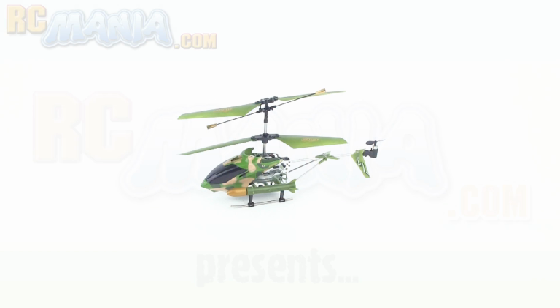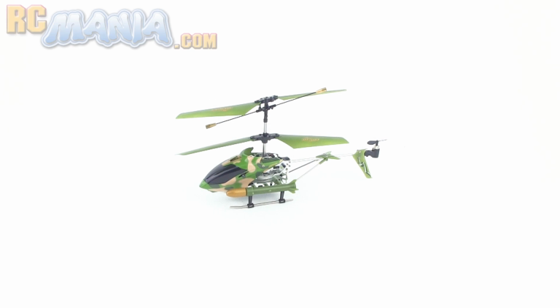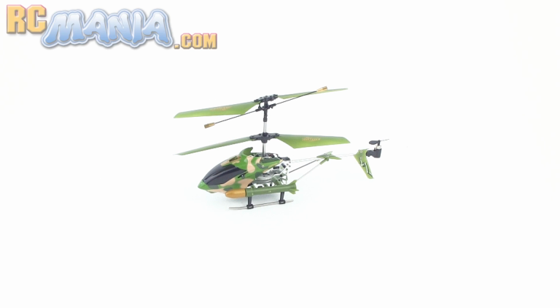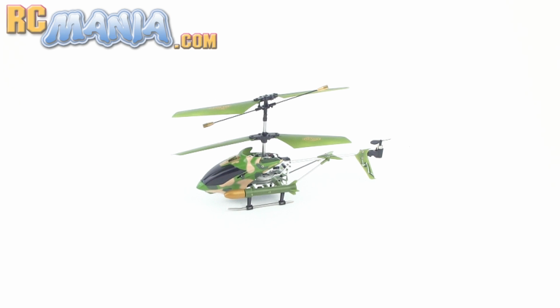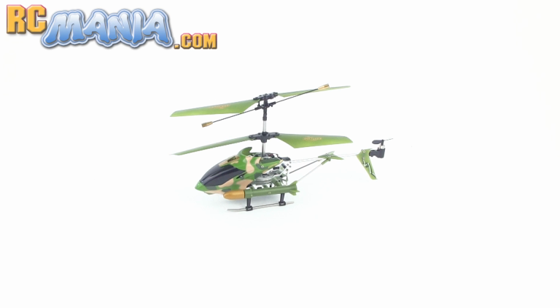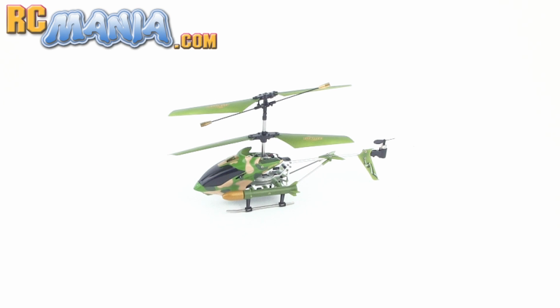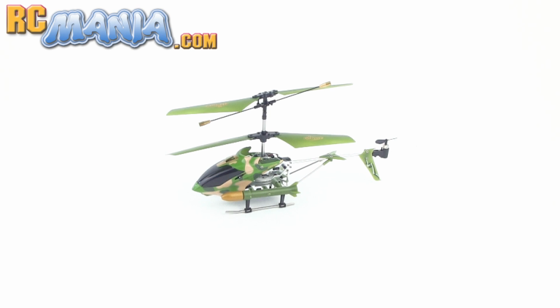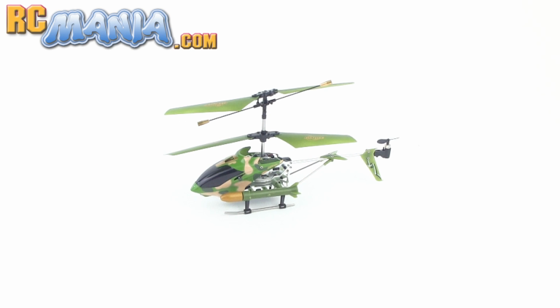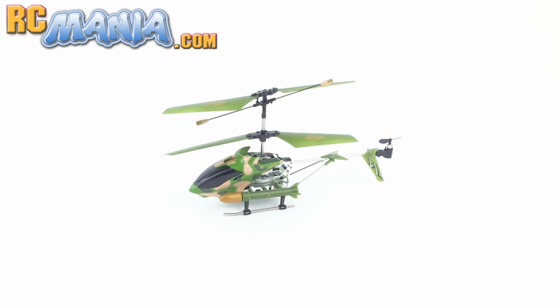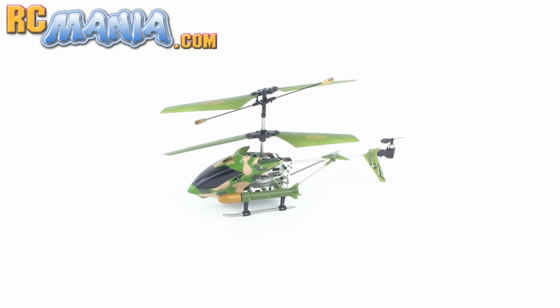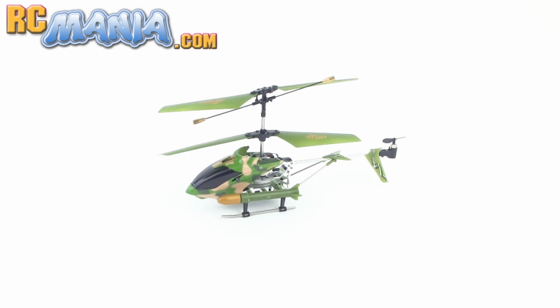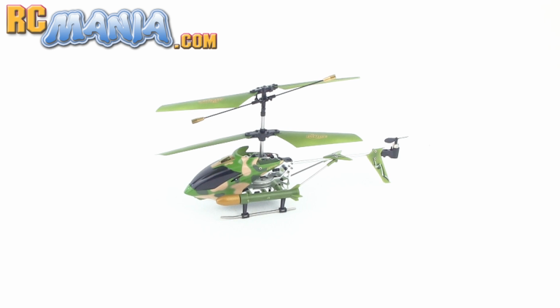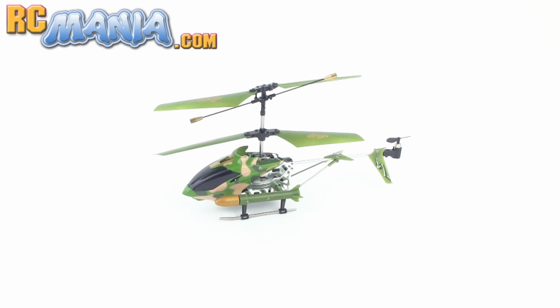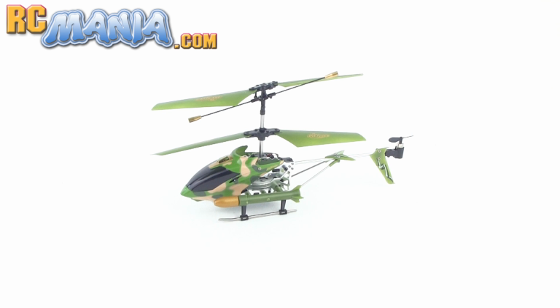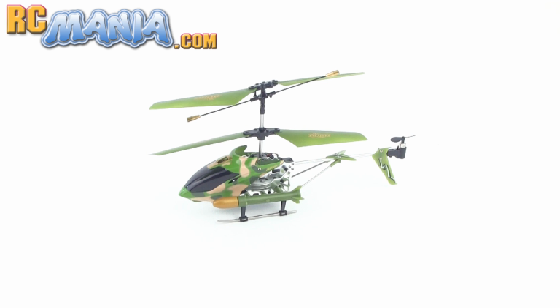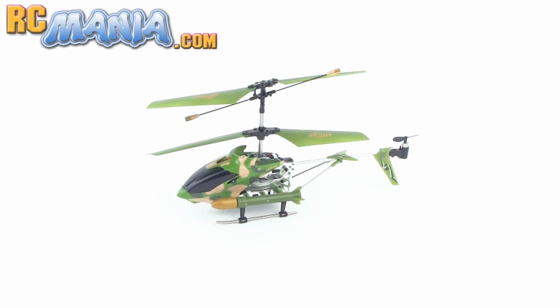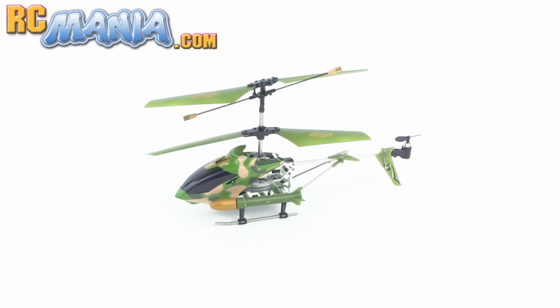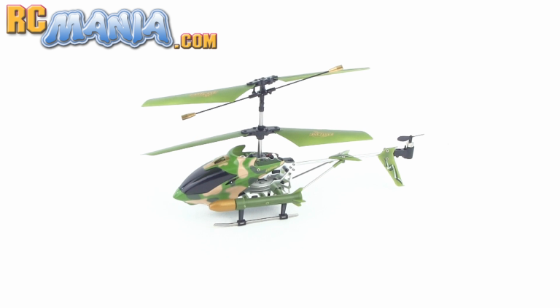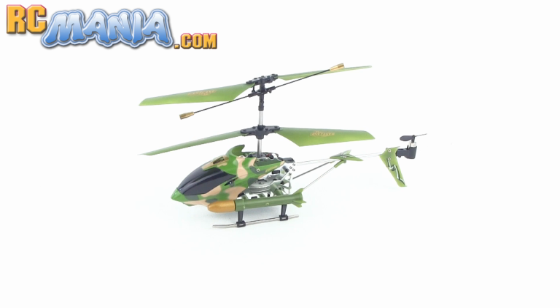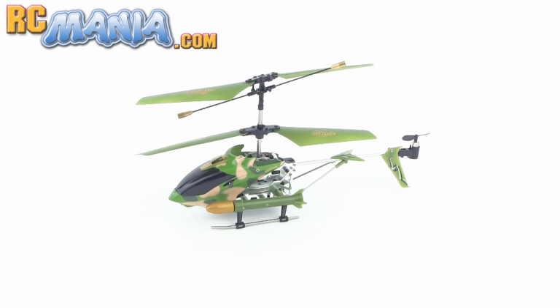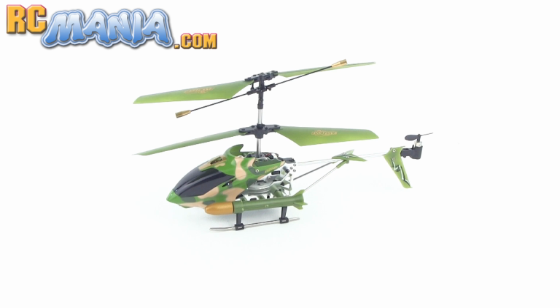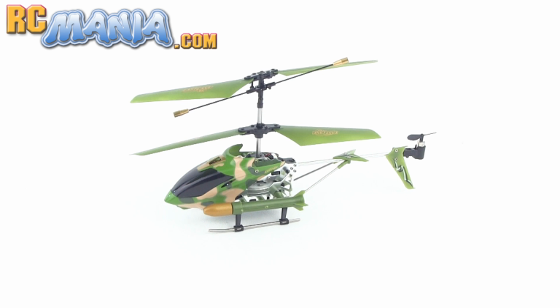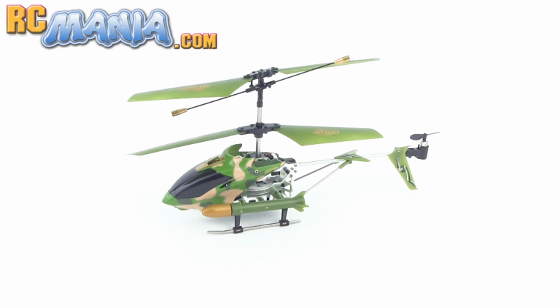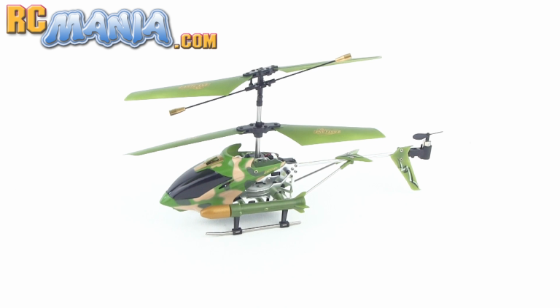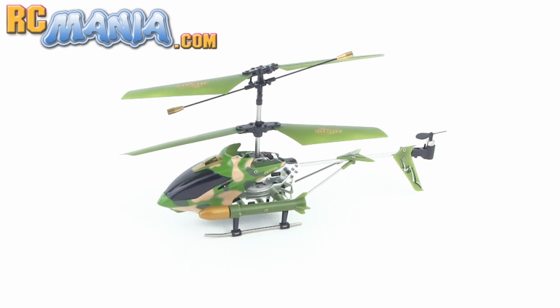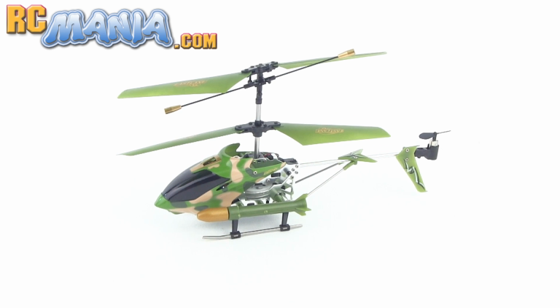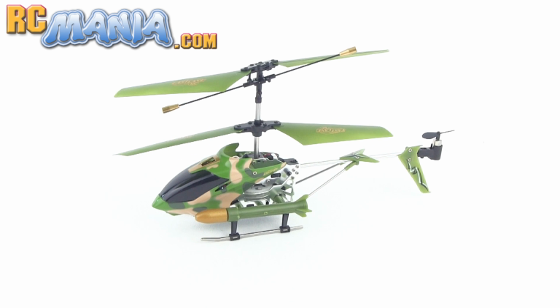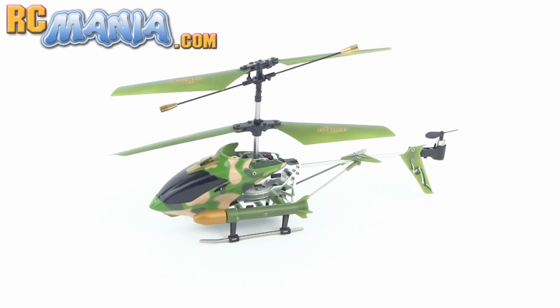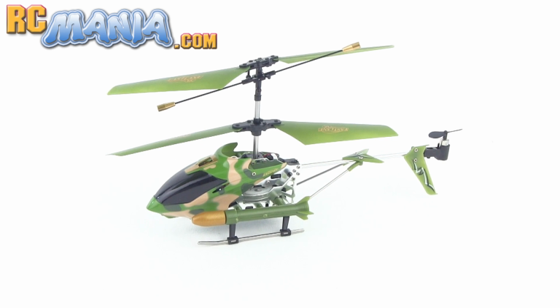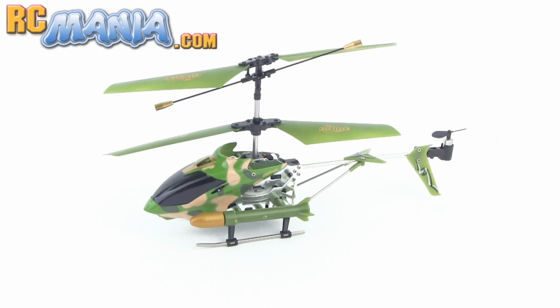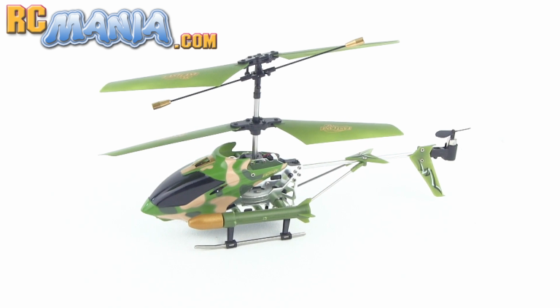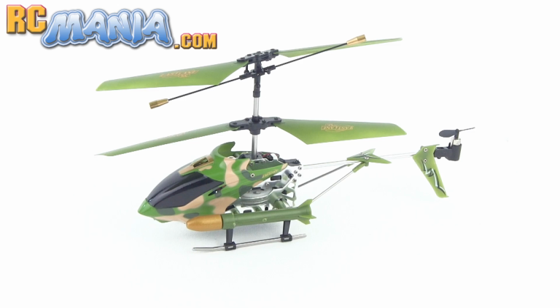Hey it's Jang here from UltimateRC.com and RCmania.com, the place for toy grade RC reviews.